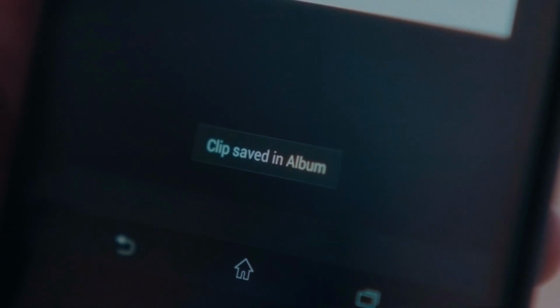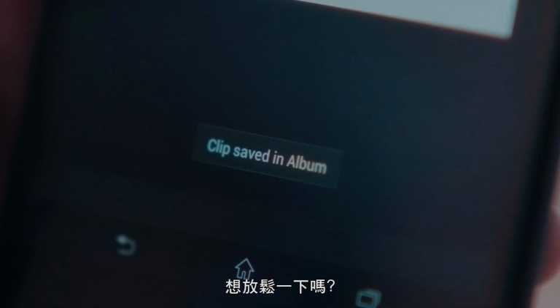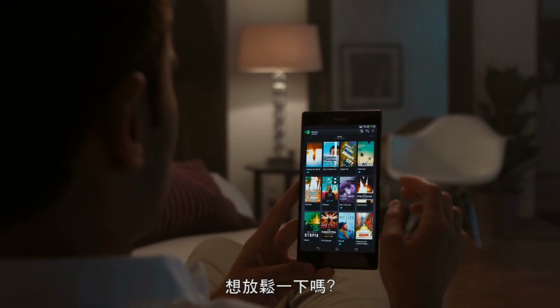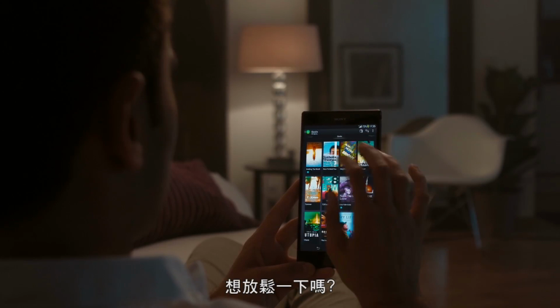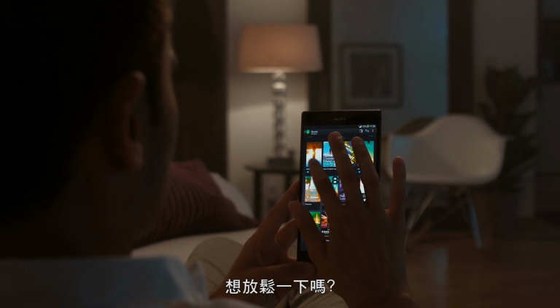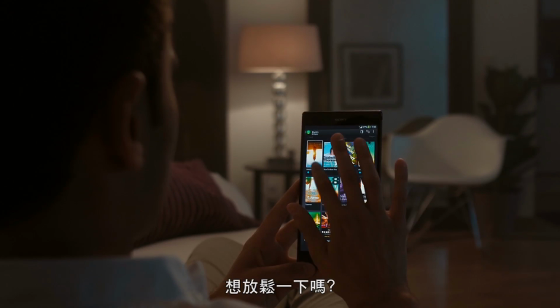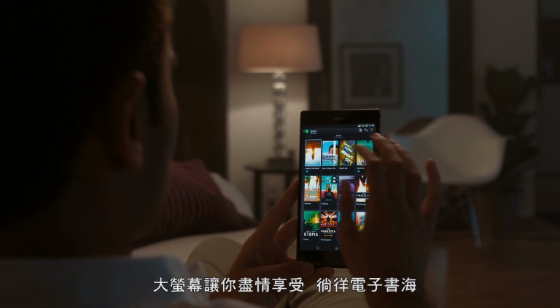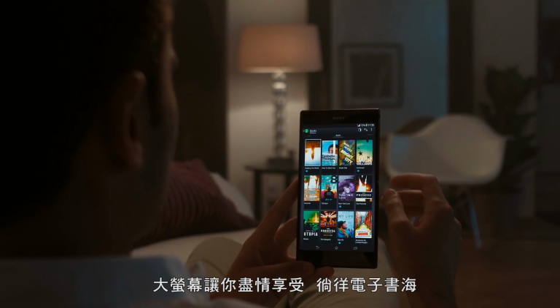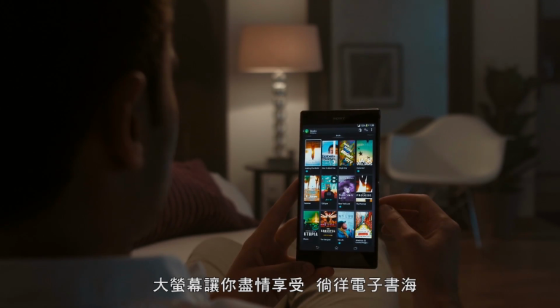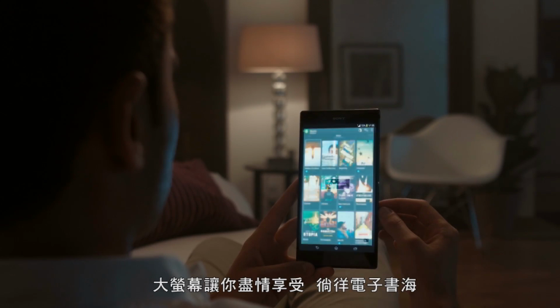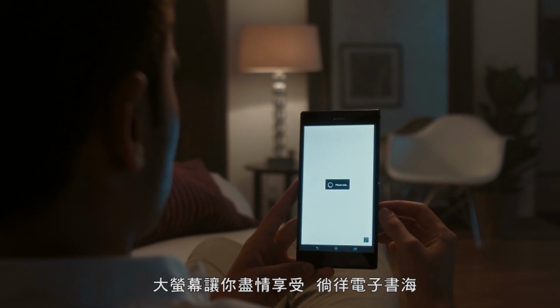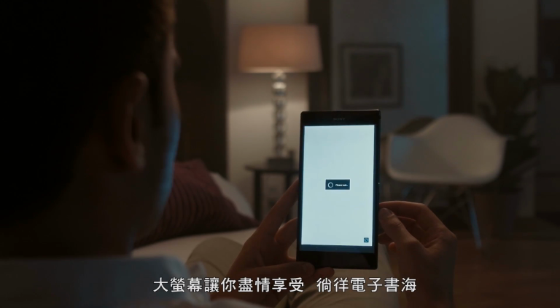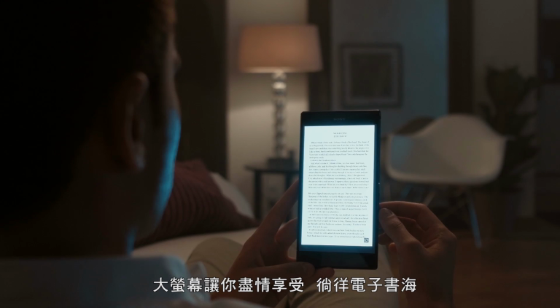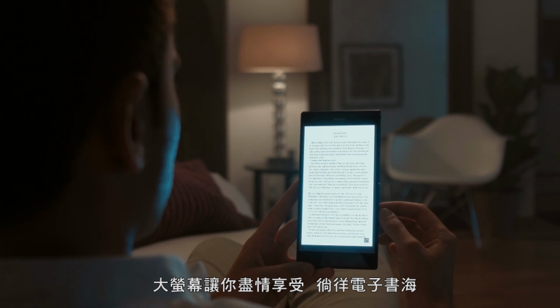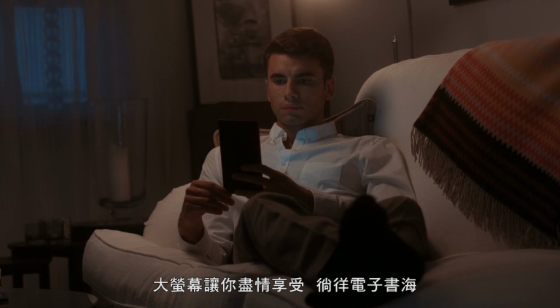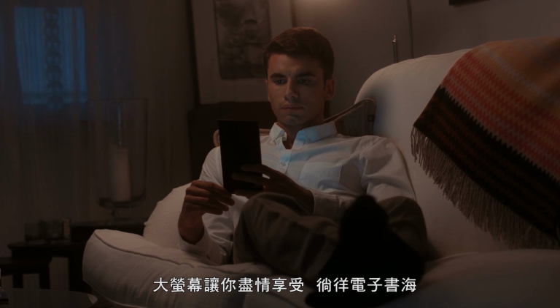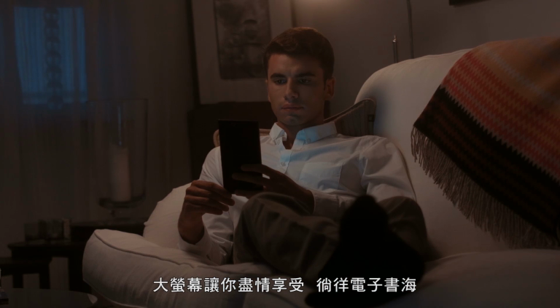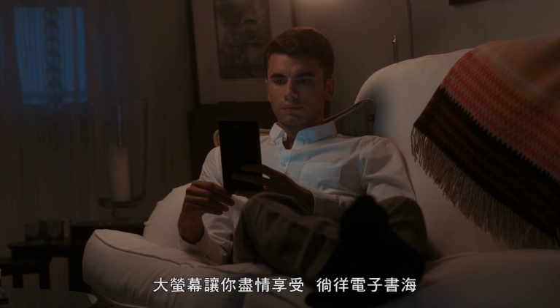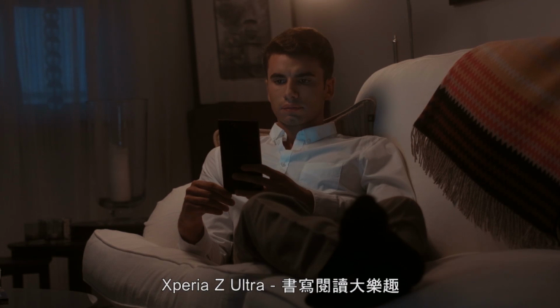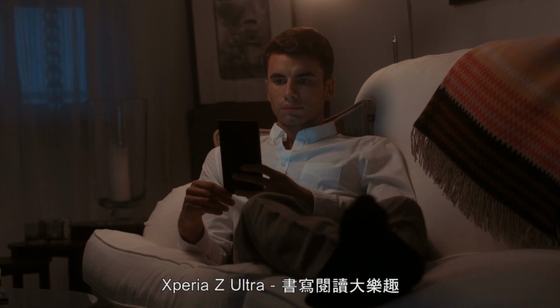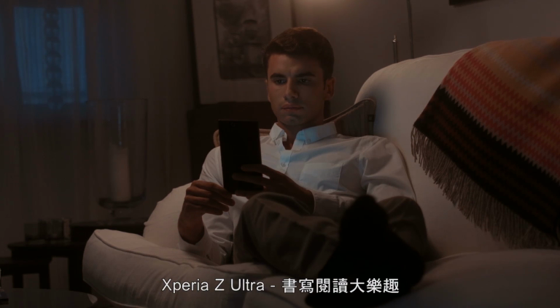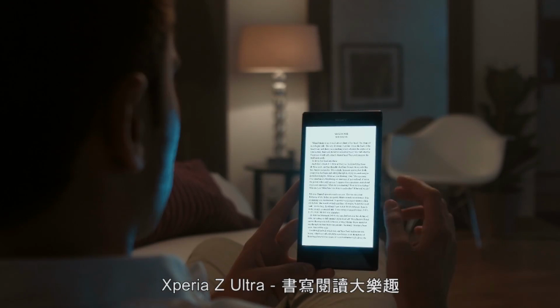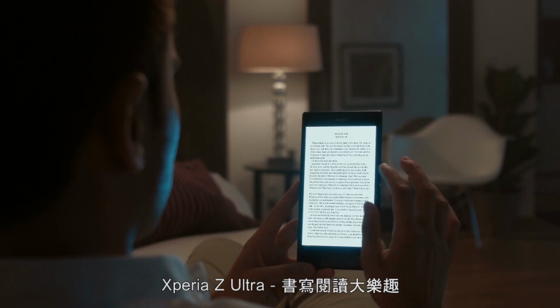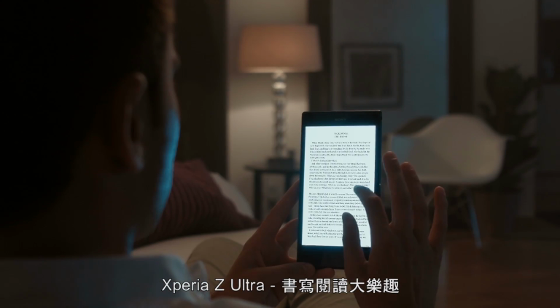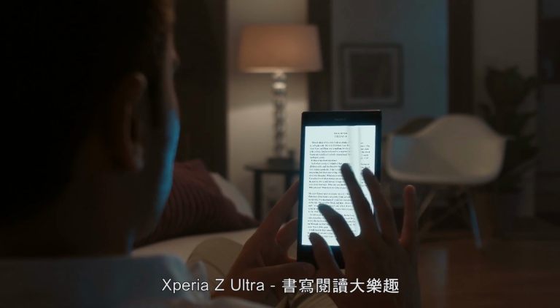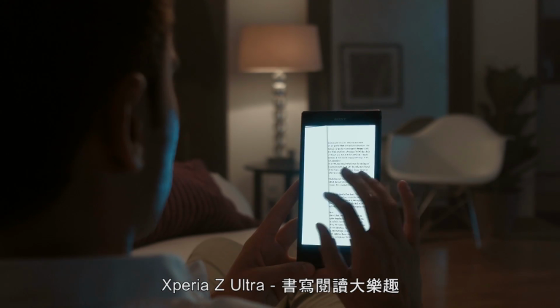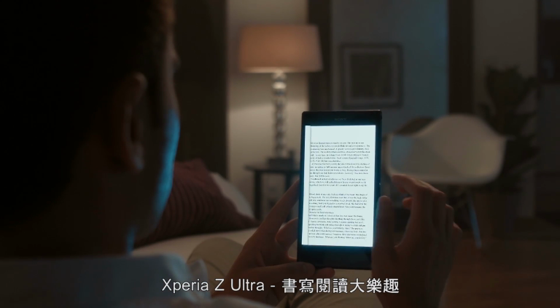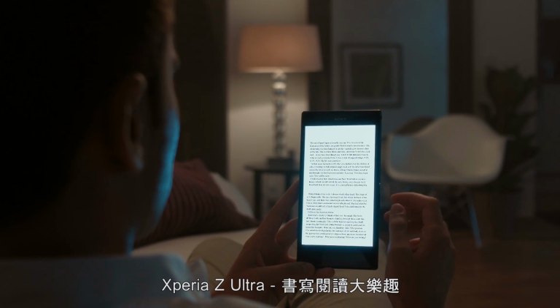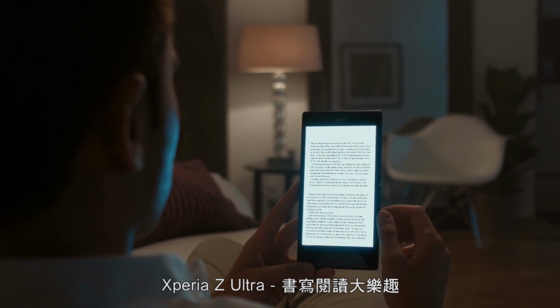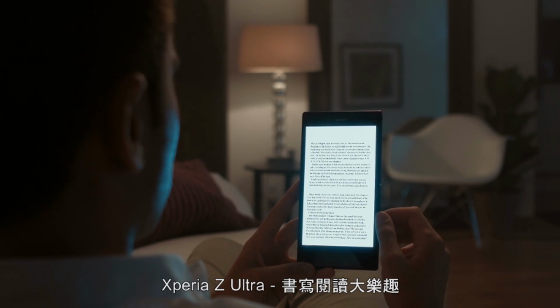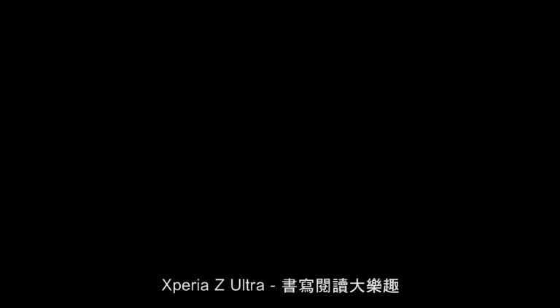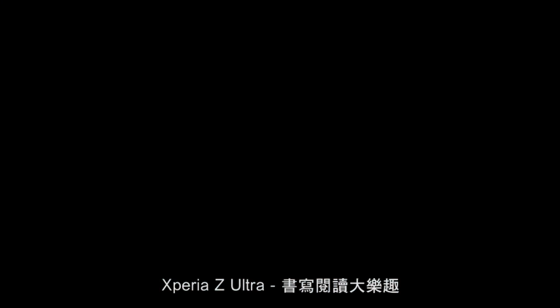Time to relax? Open up the Reader app and enjoy an e-book. Xperia Z Ultra — new ways to read and write.